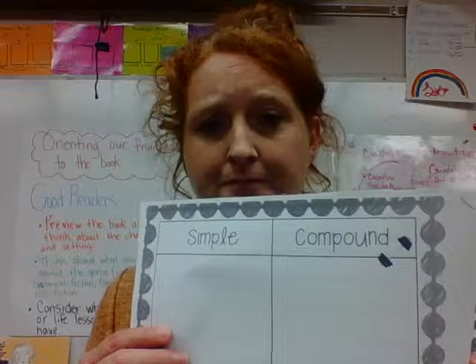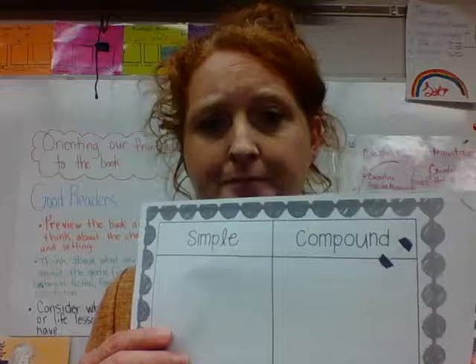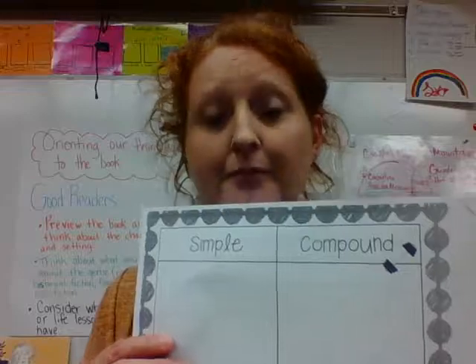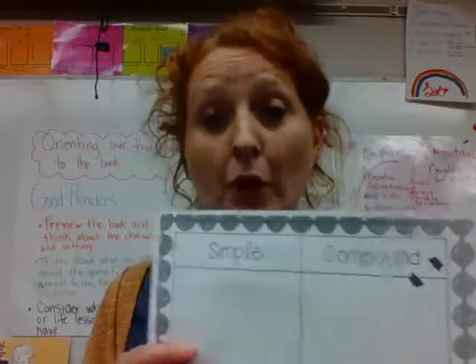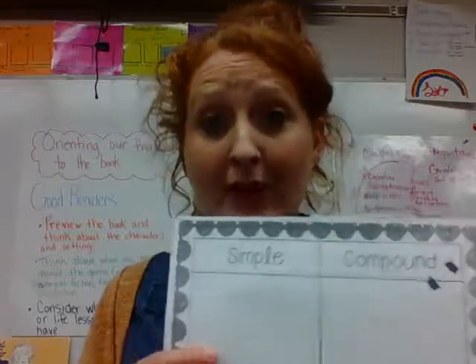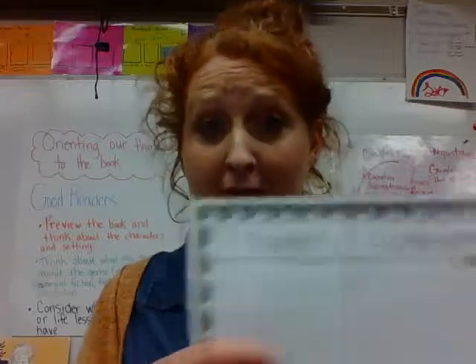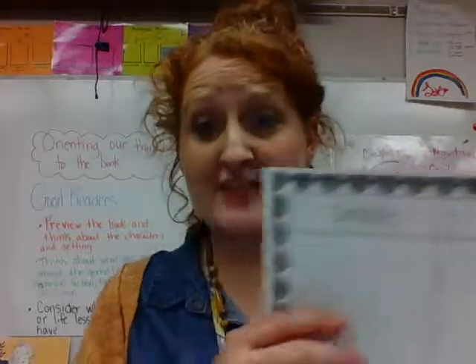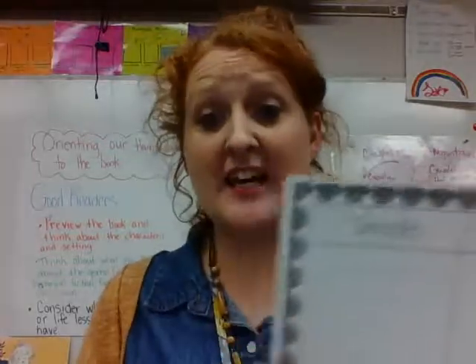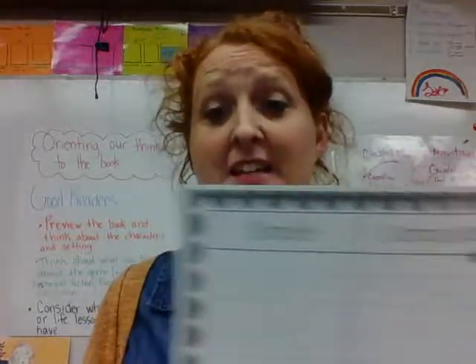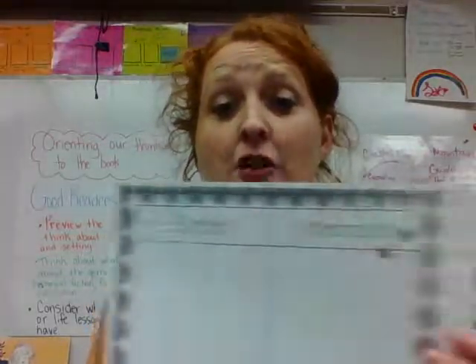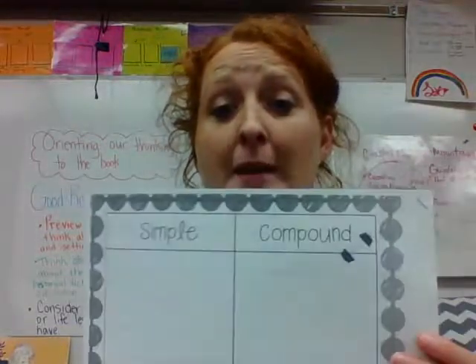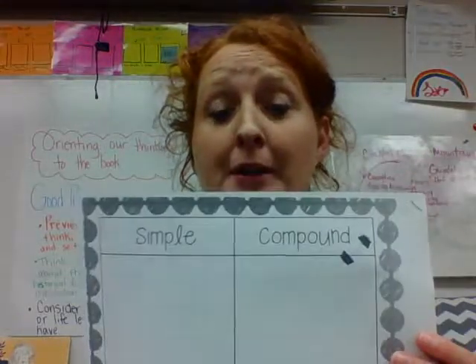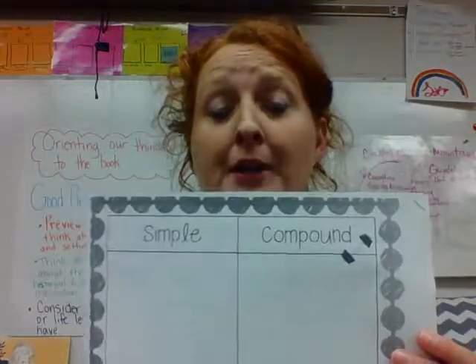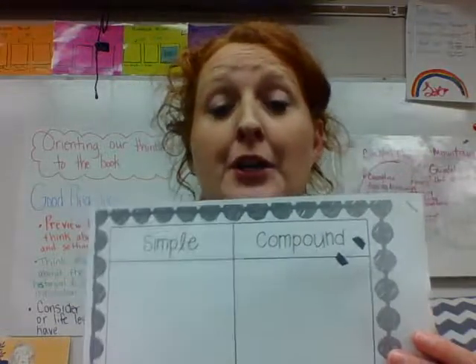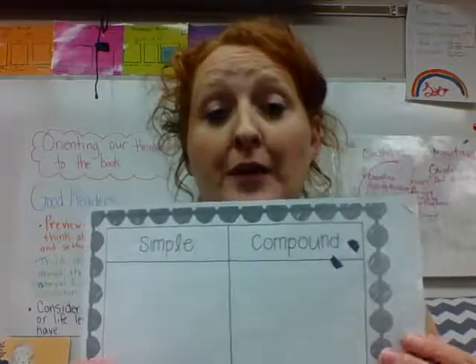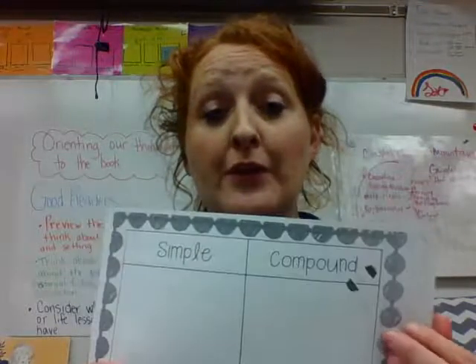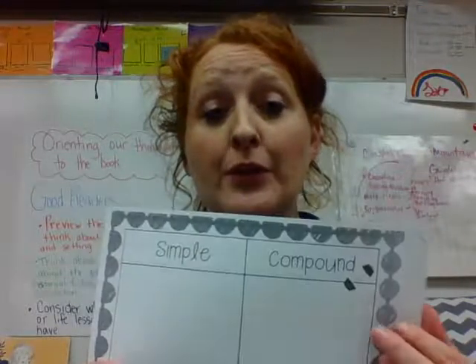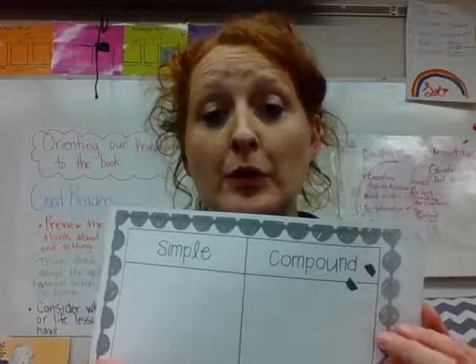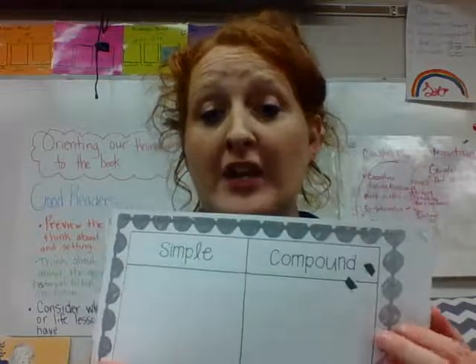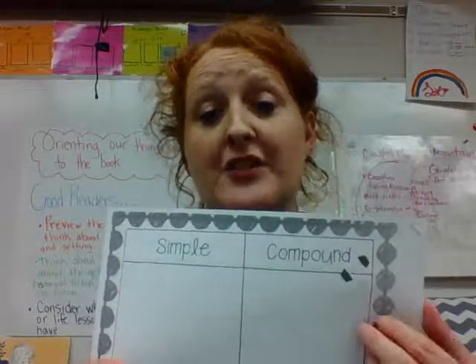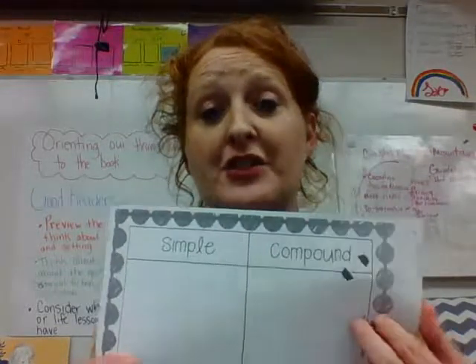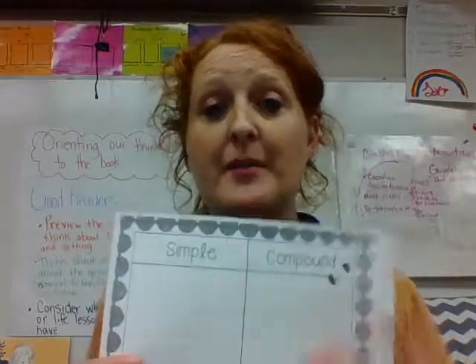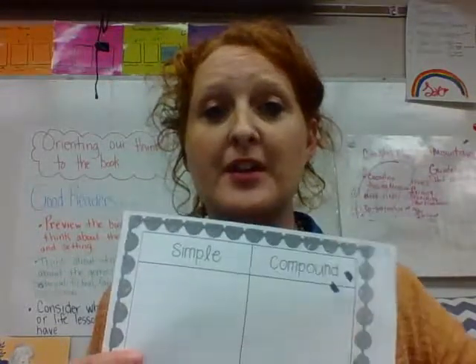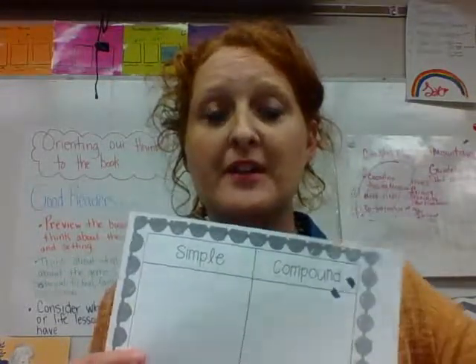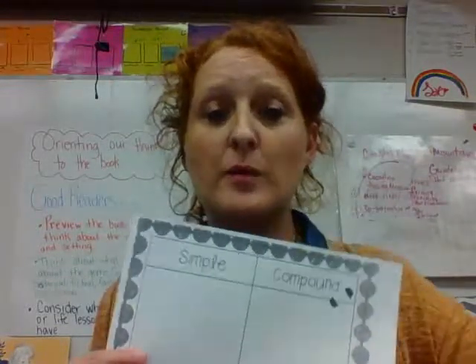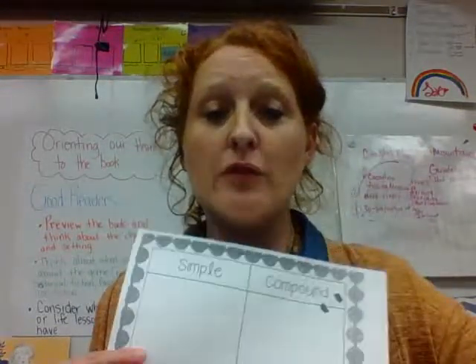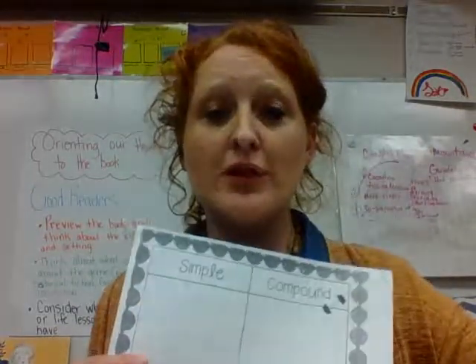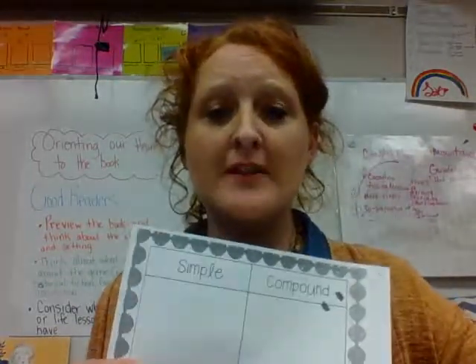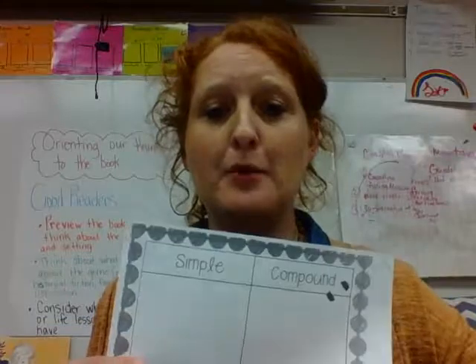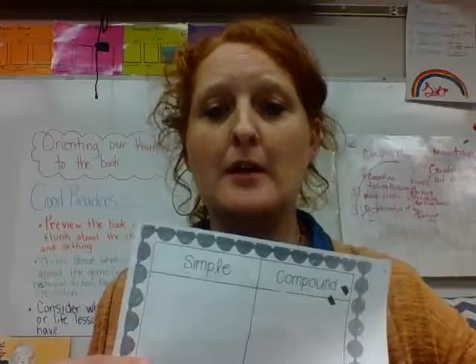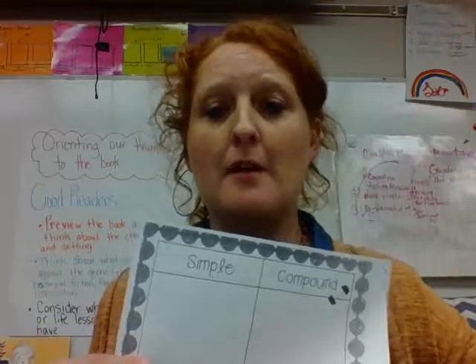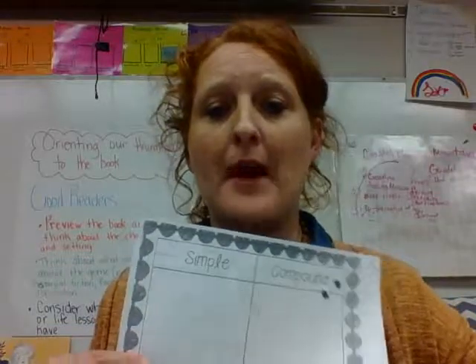Okay friends, today is a grammar review. We're looking at the two types of sentences we've learned: simple and compound.